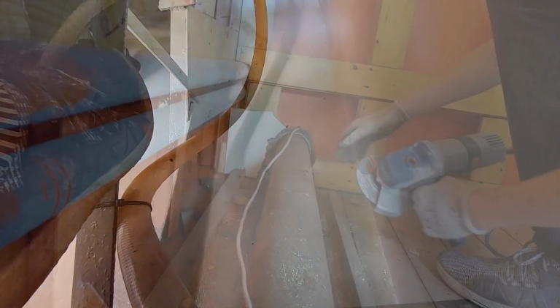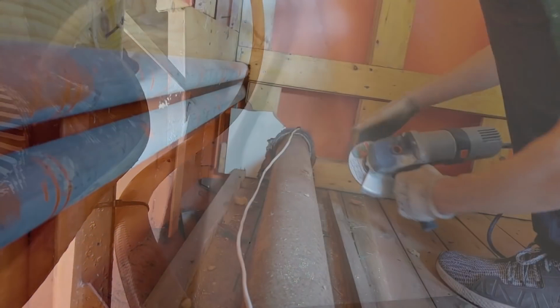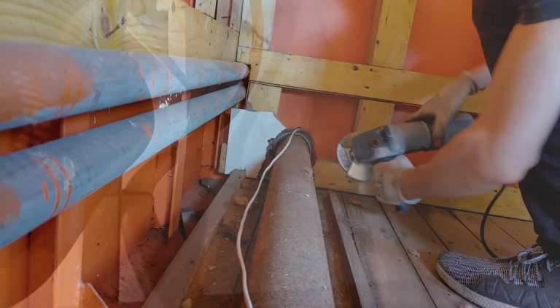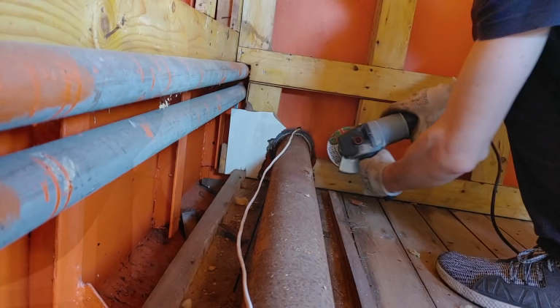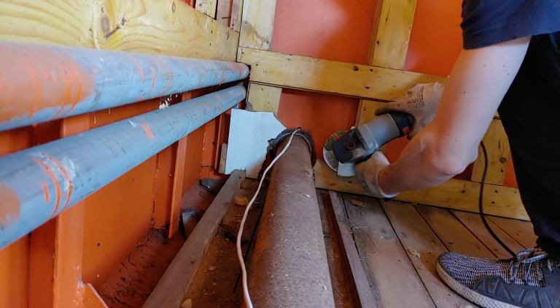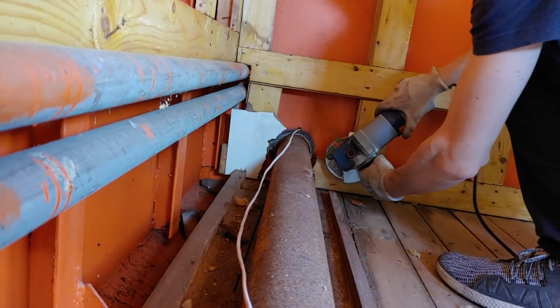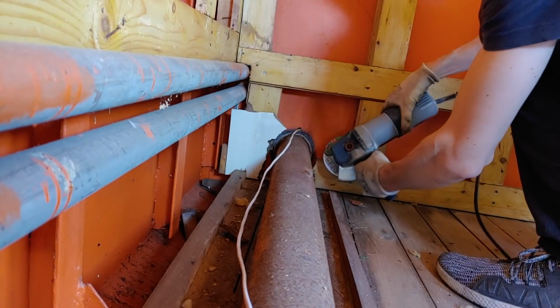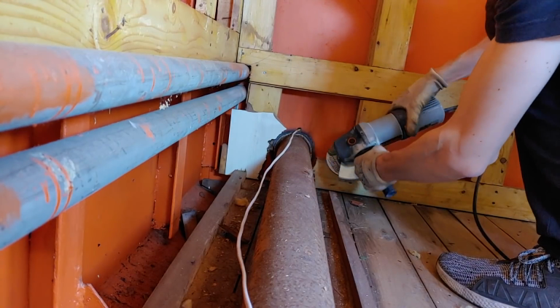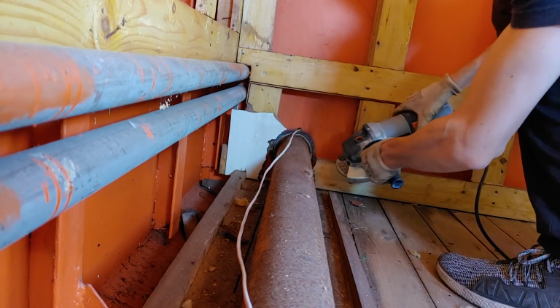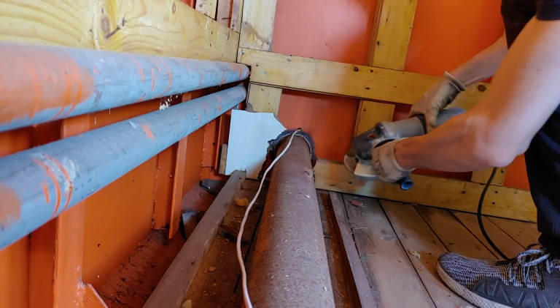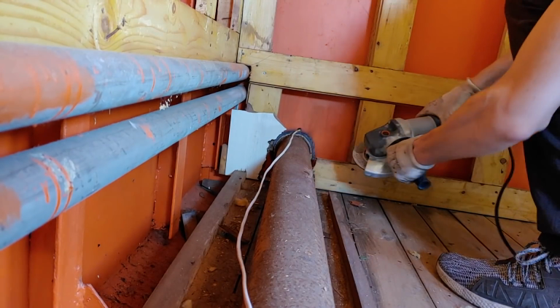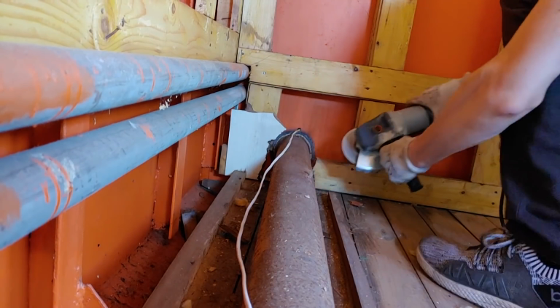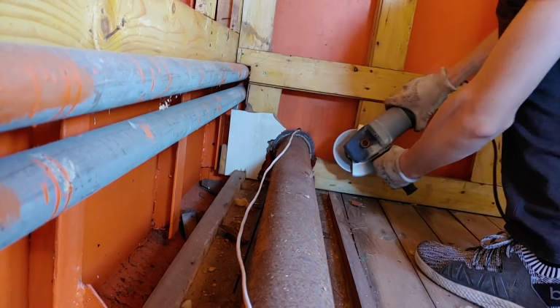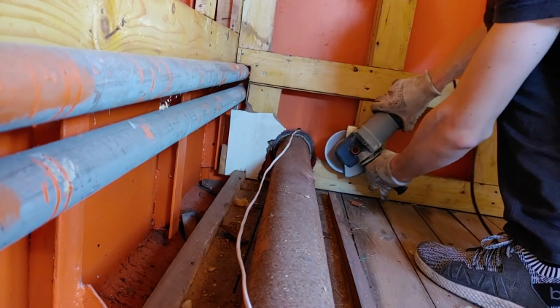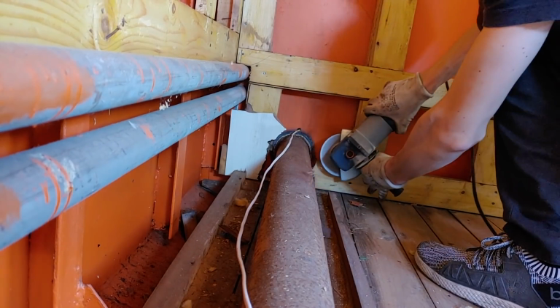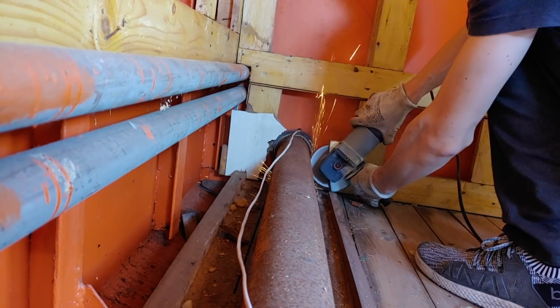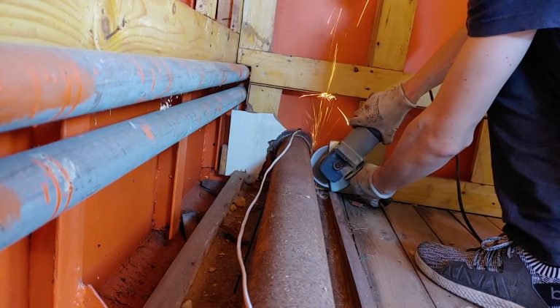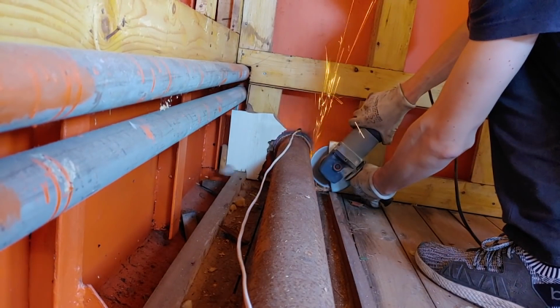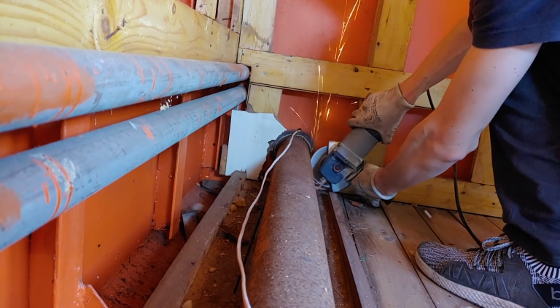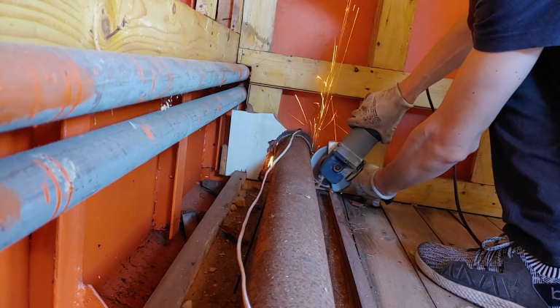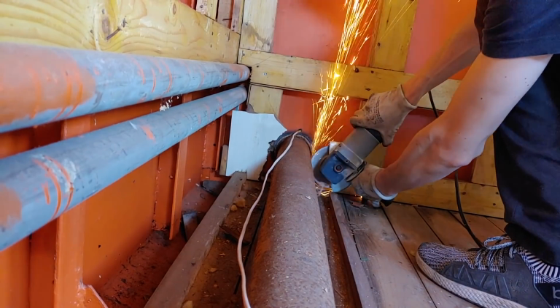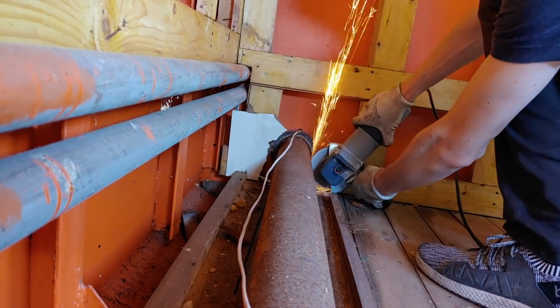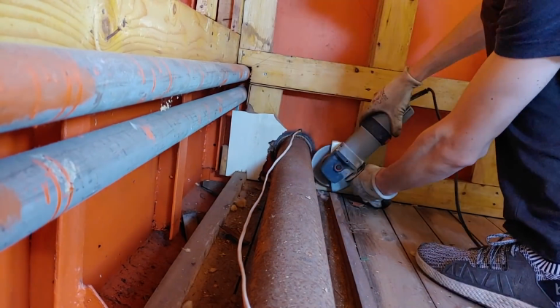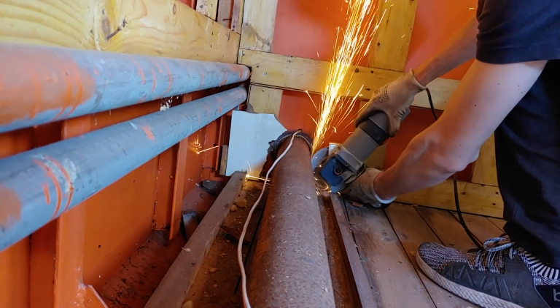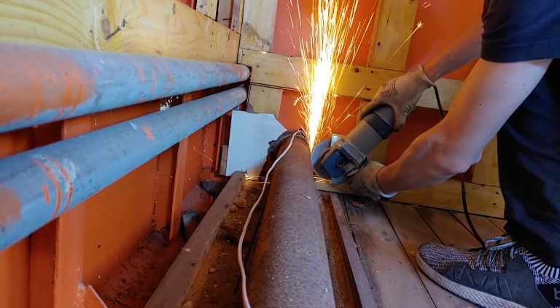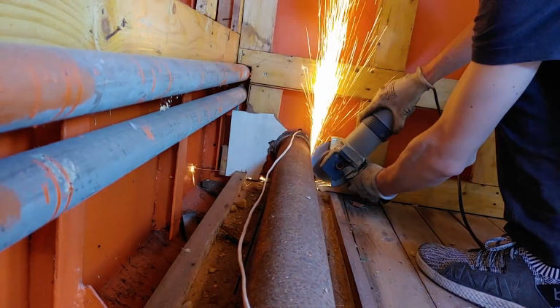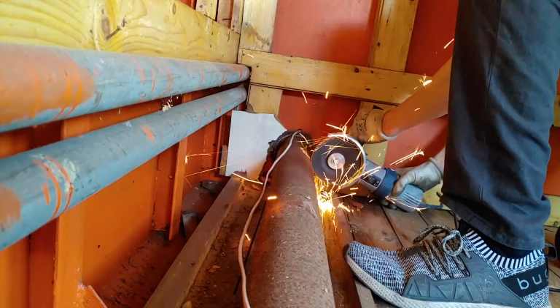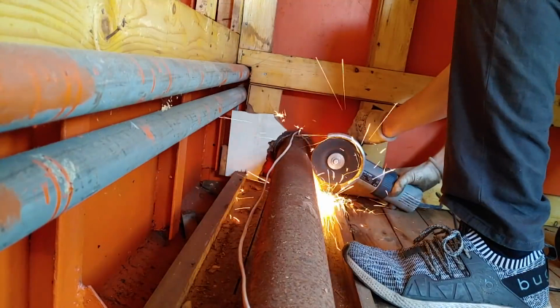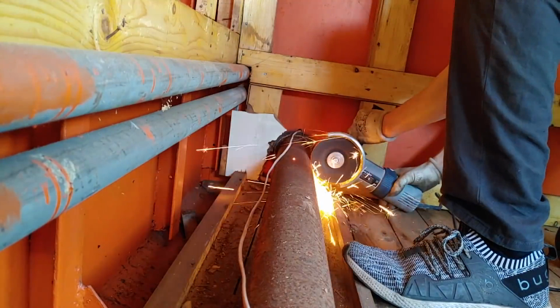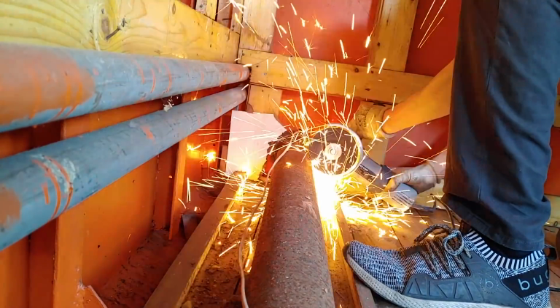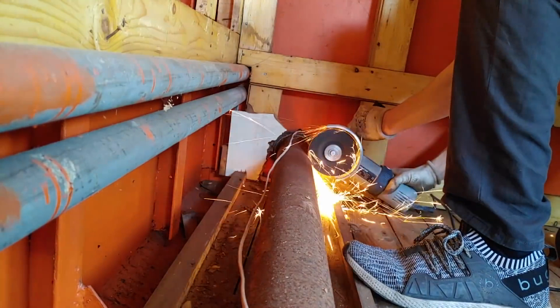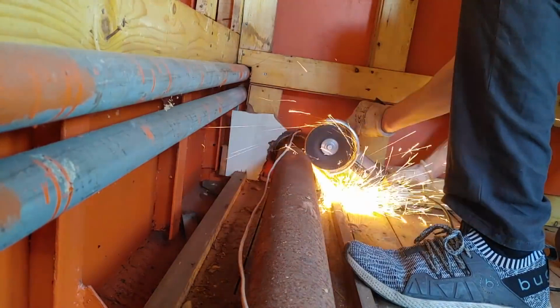The other construction site we worked on is the rear cabin, specifically removing the old rusty exhaust pipe.